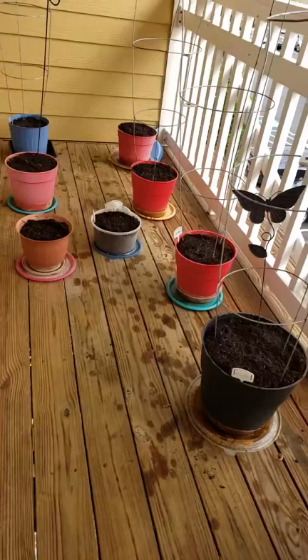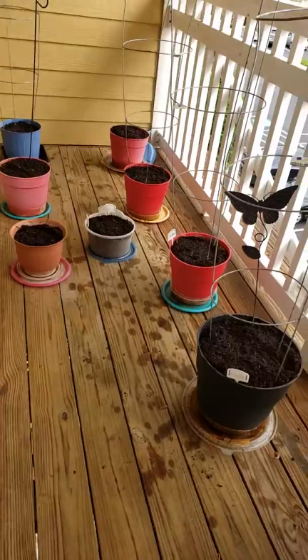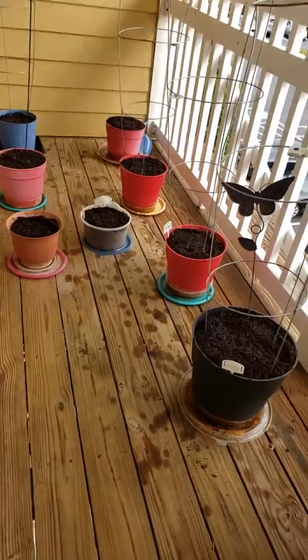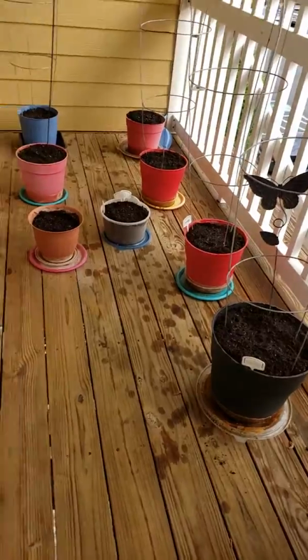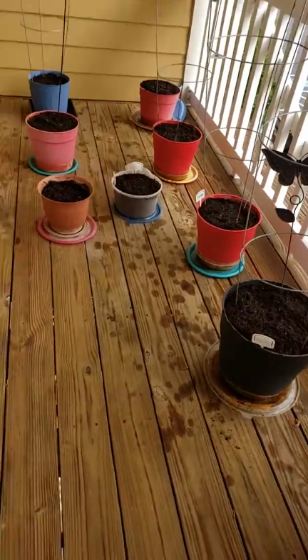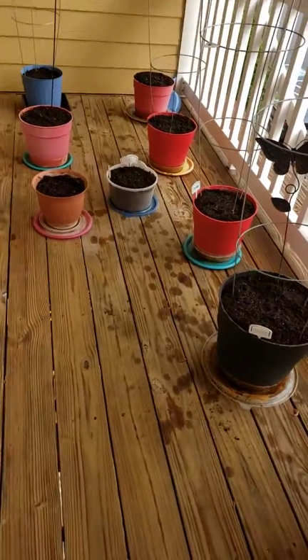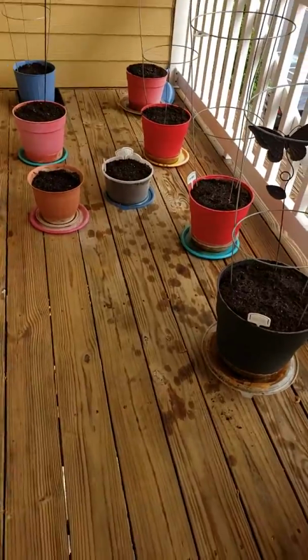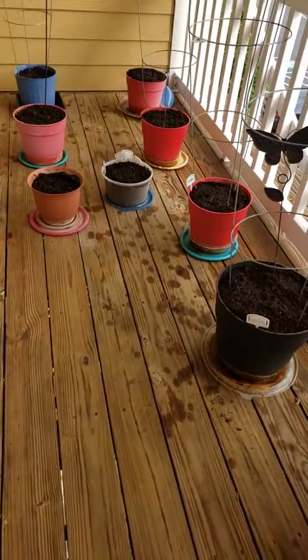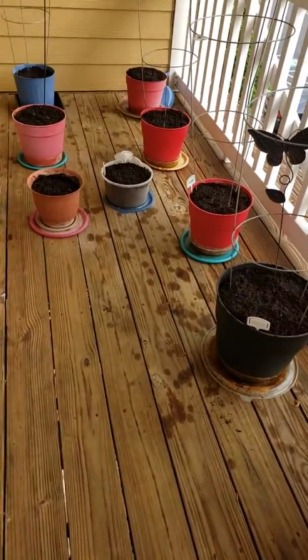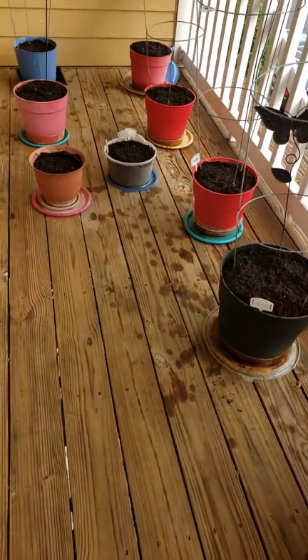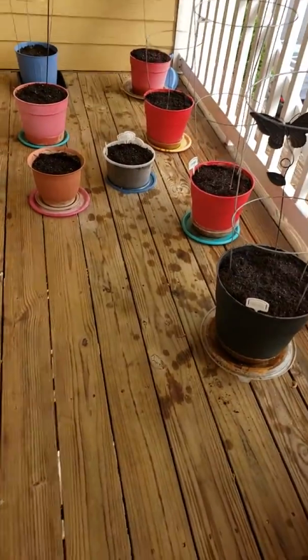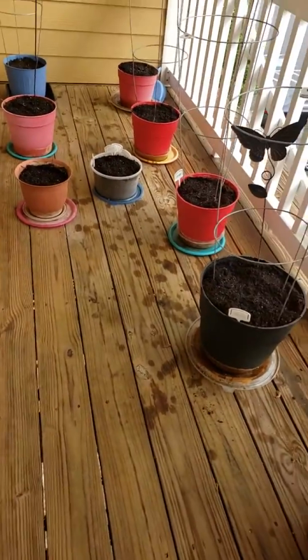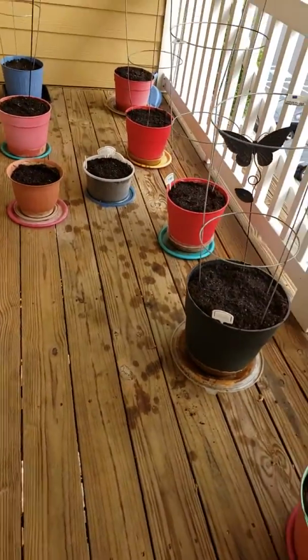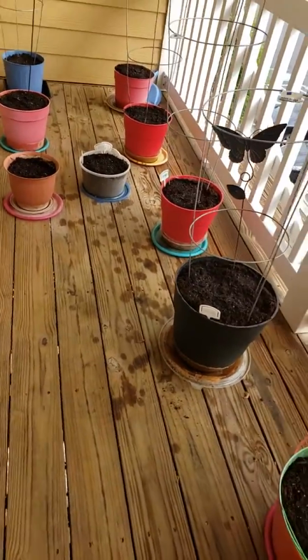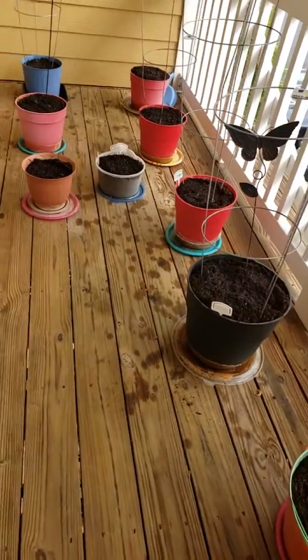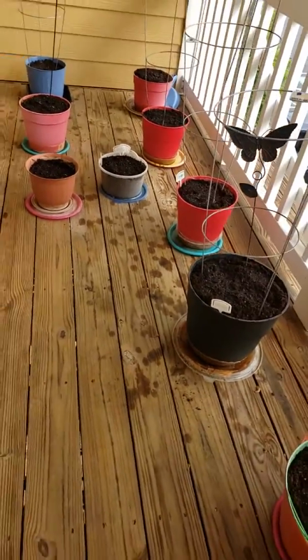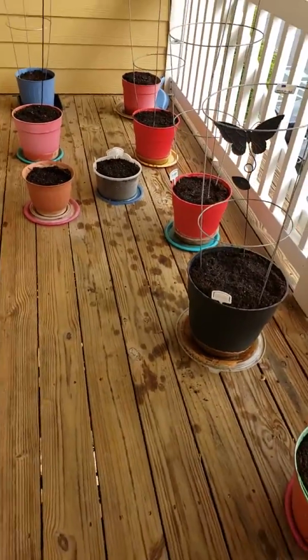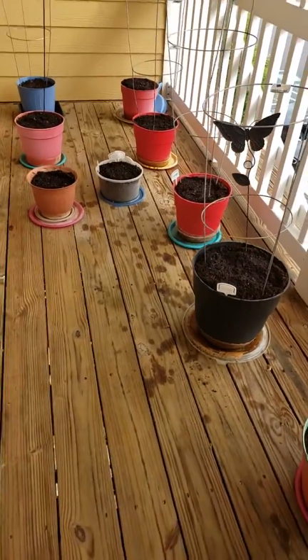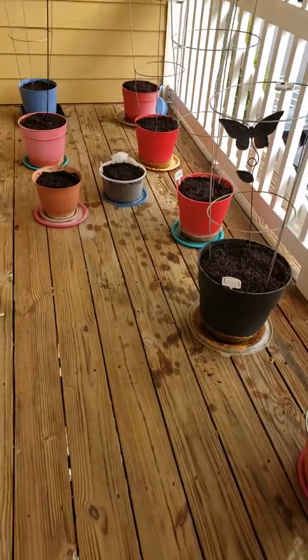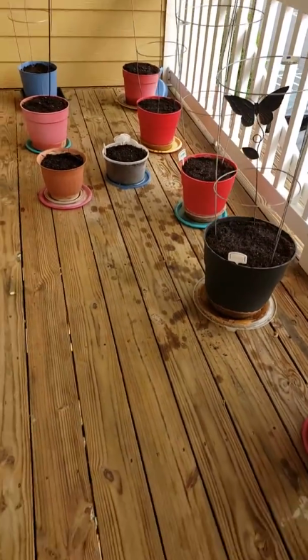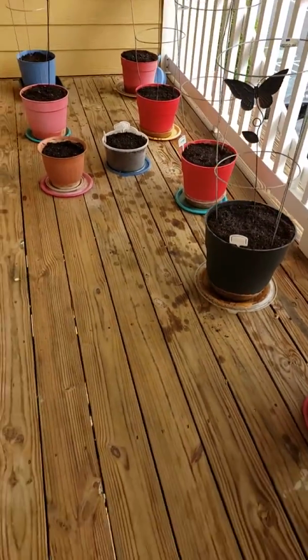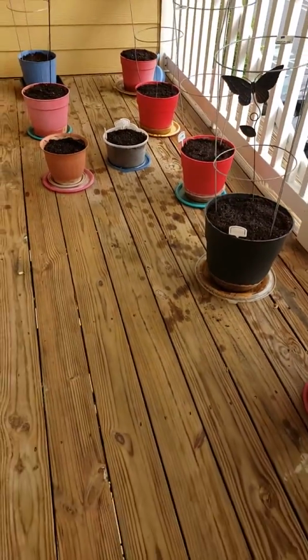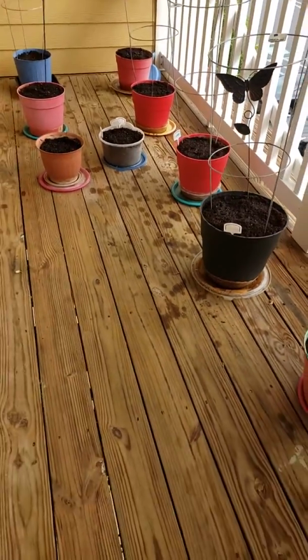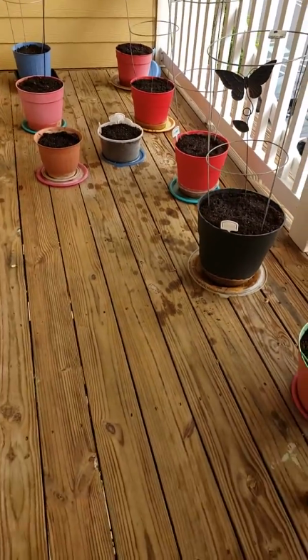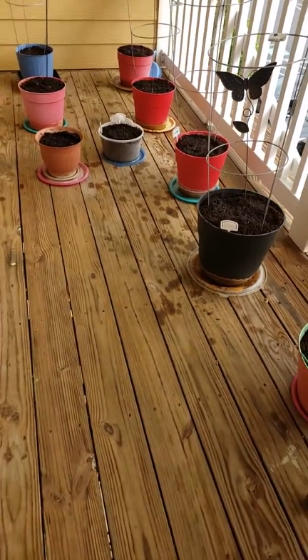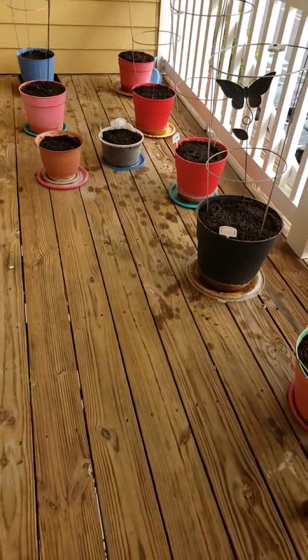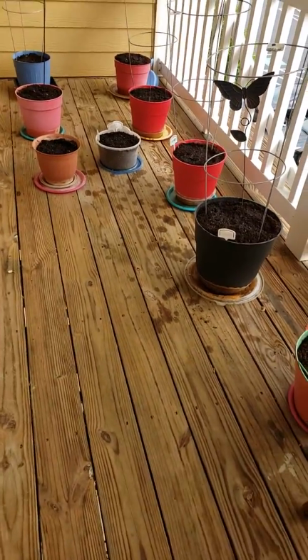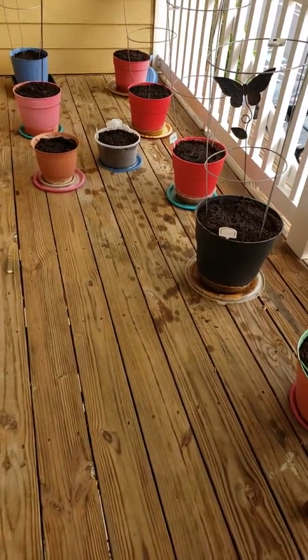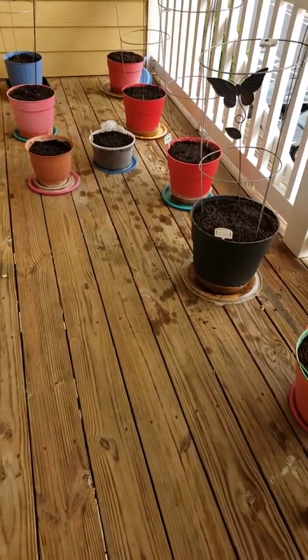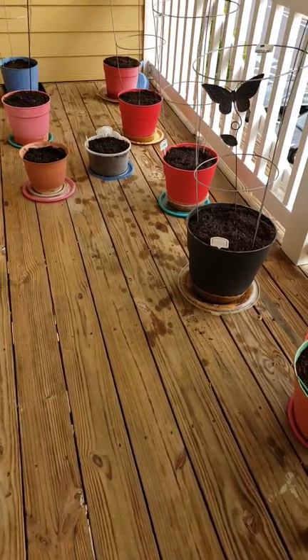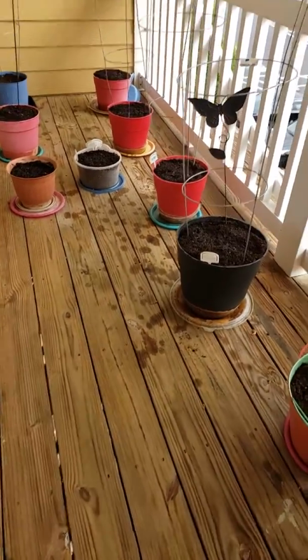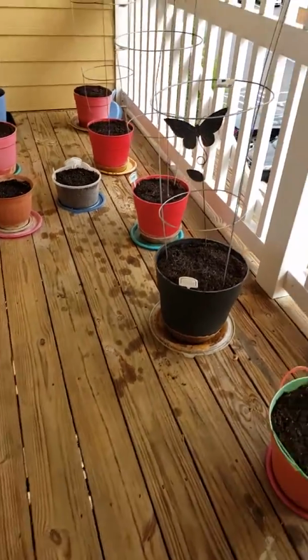Welcome y'all. This is my patio garden. This is my third year doing this.